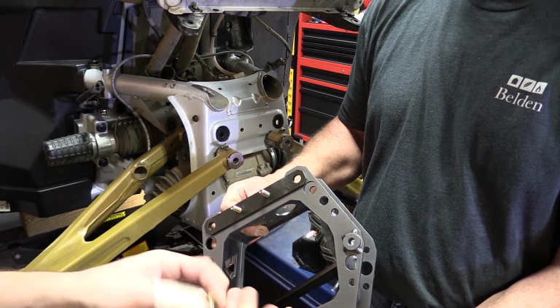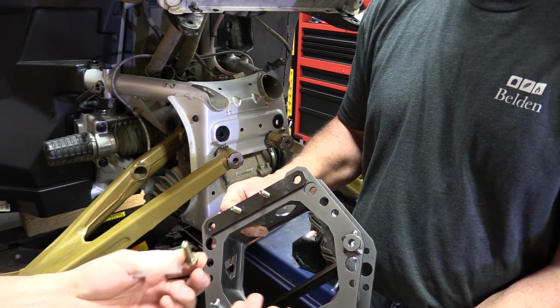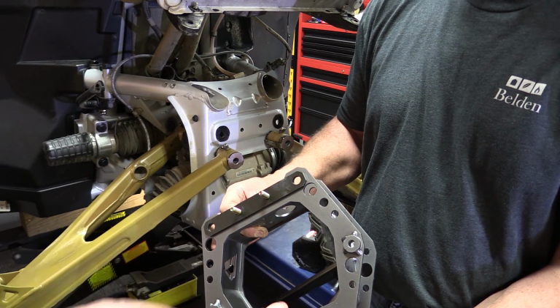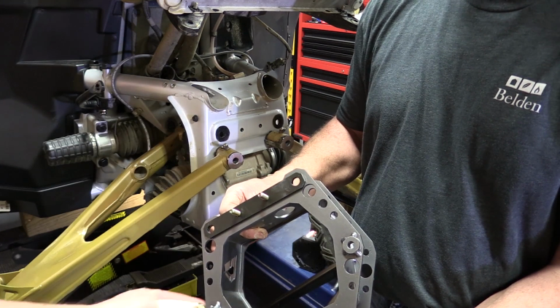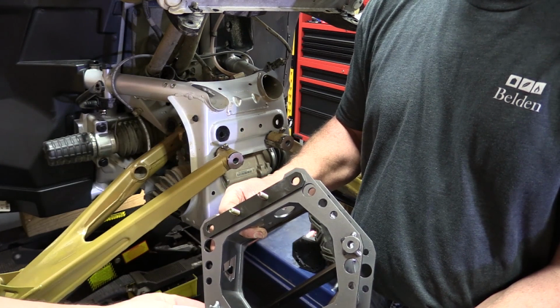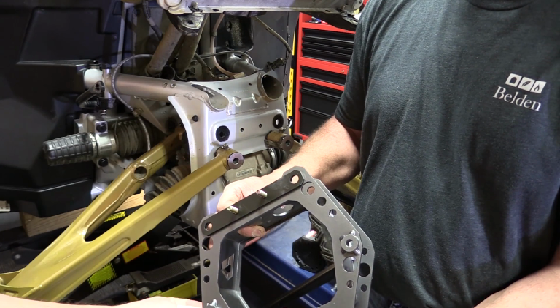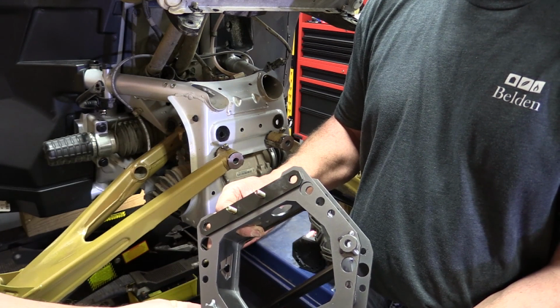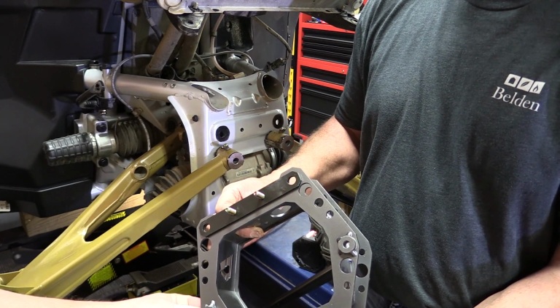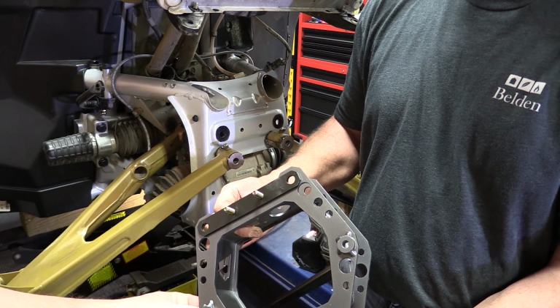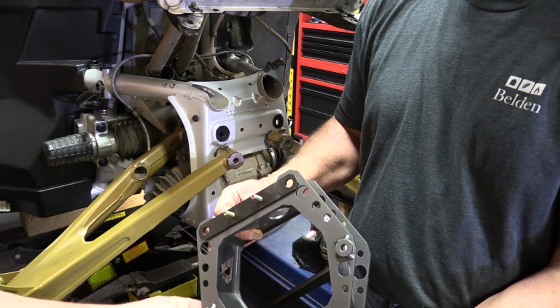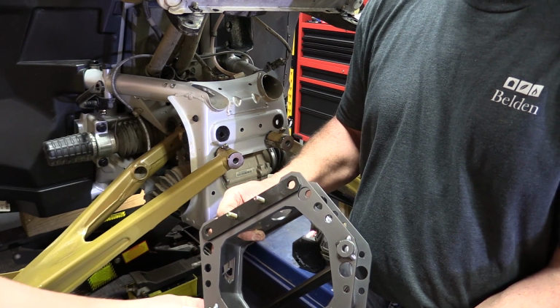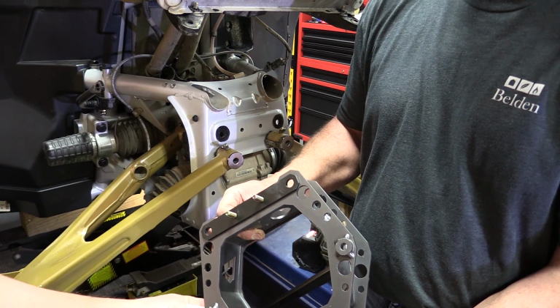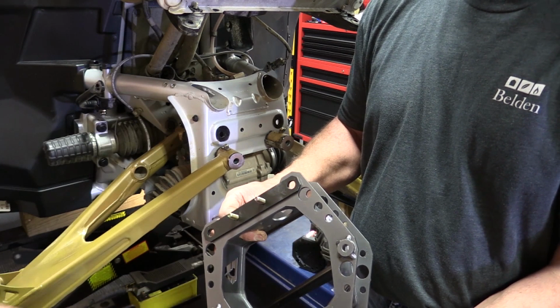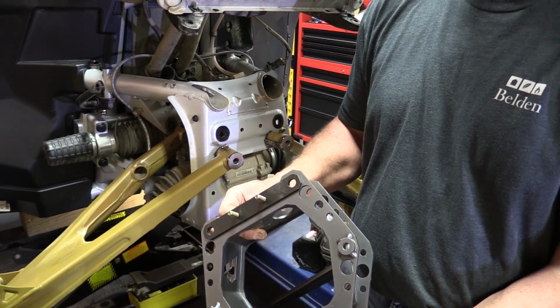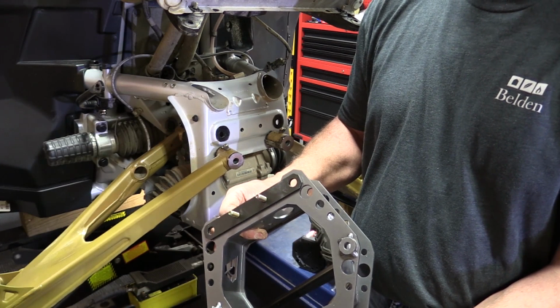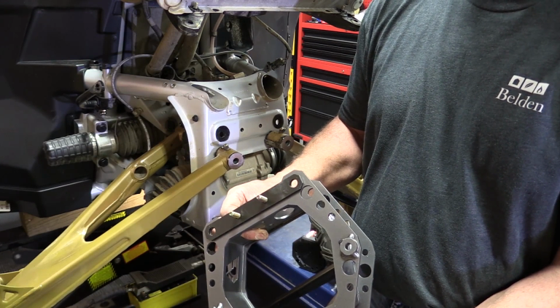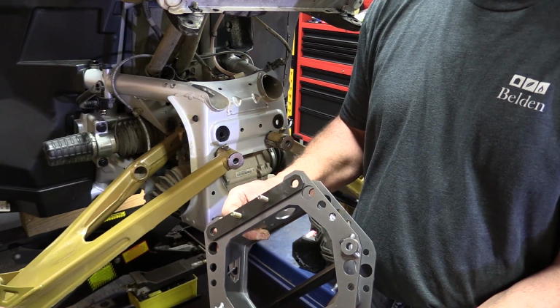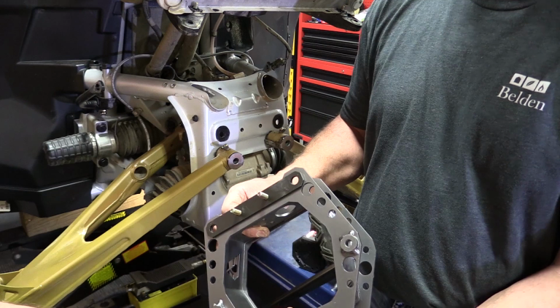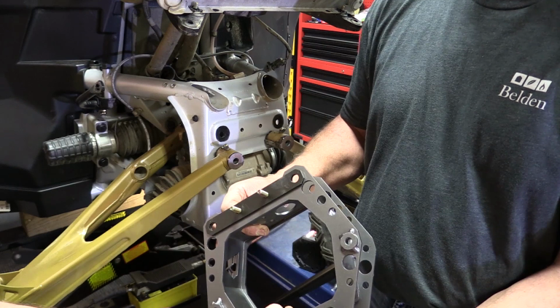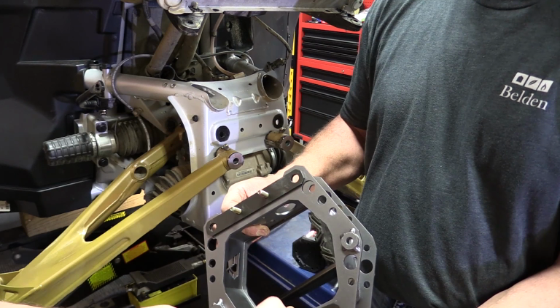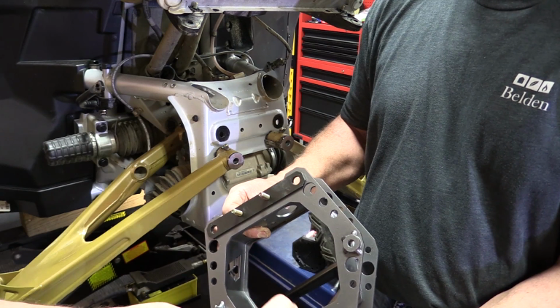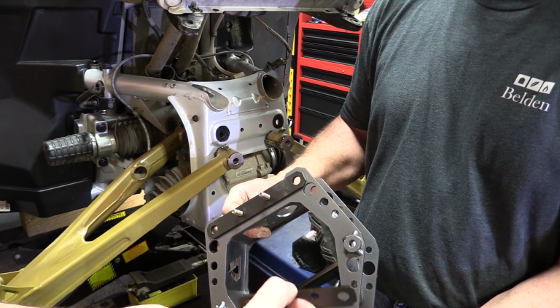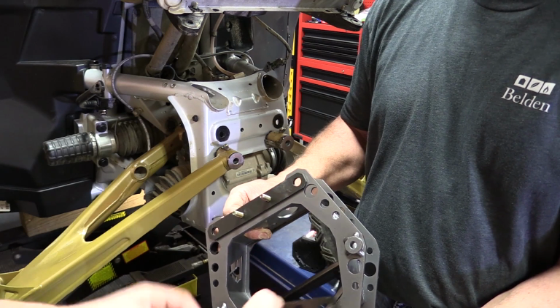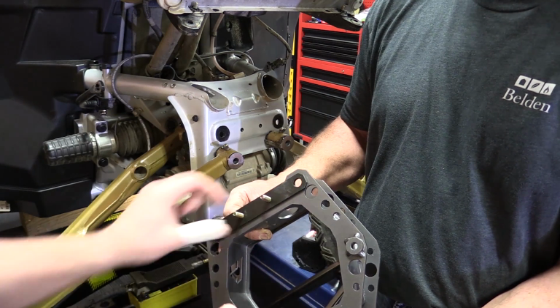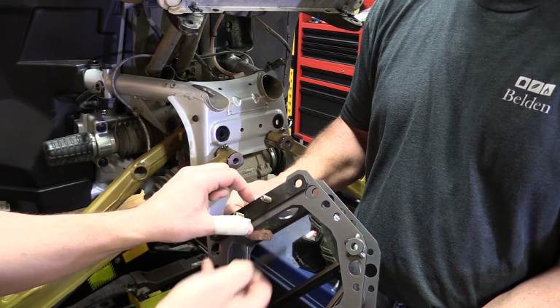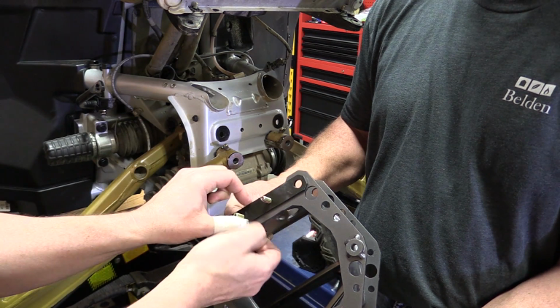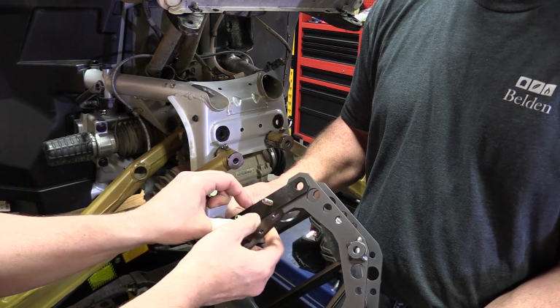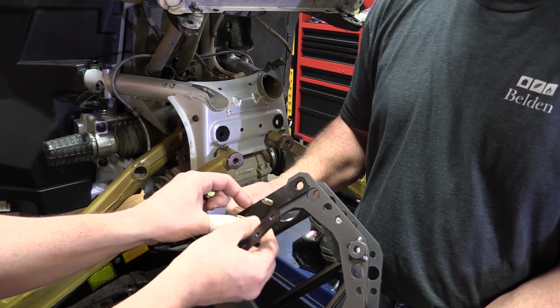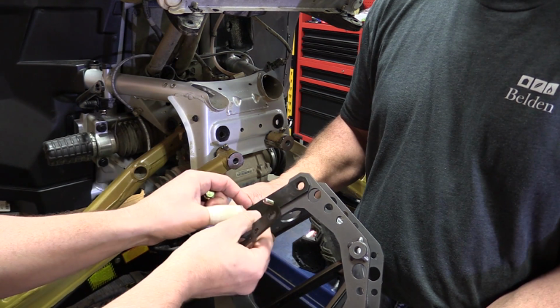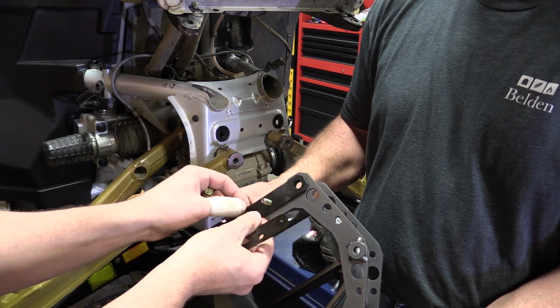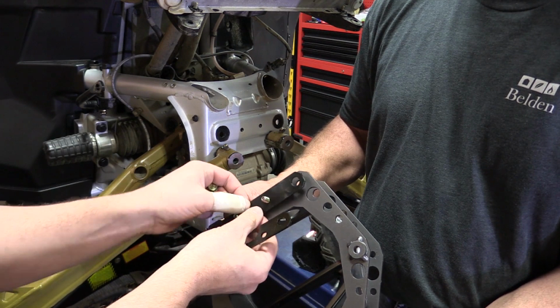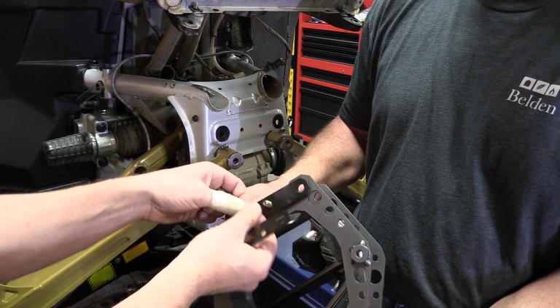Cover any bare metal with a good paint and primer so it doesn't rust. The backing plates go in the bottom and help stiffen this up when we bolt it together. There are two more bolts on this side — the bottom piece is going to be pretty tight, but the top should be pretty simple.